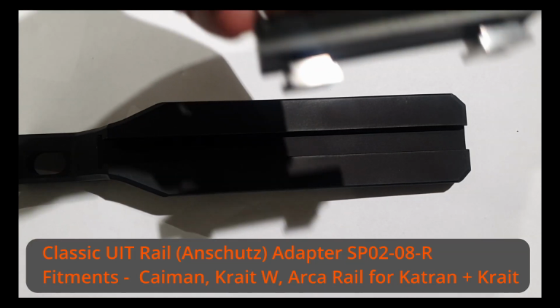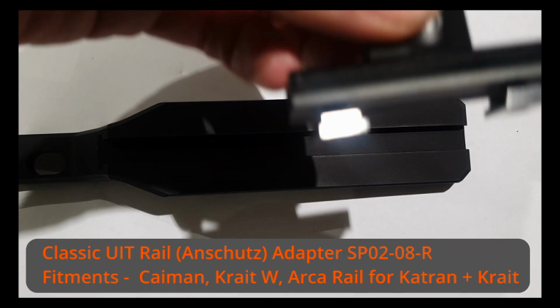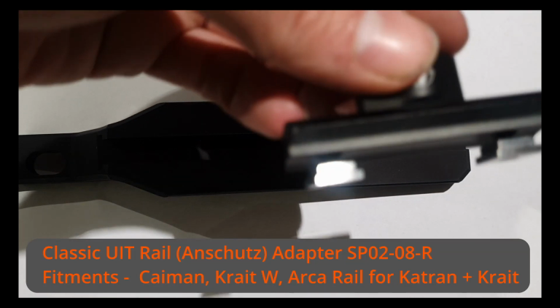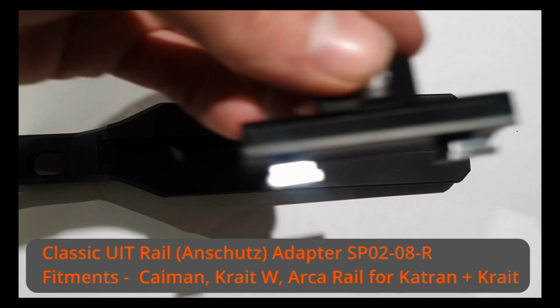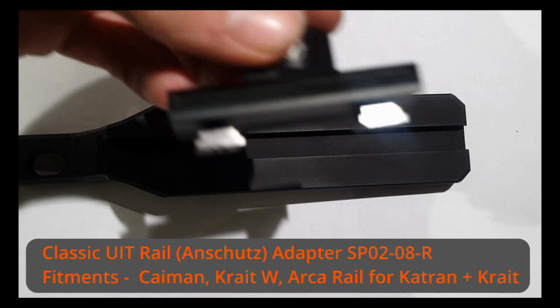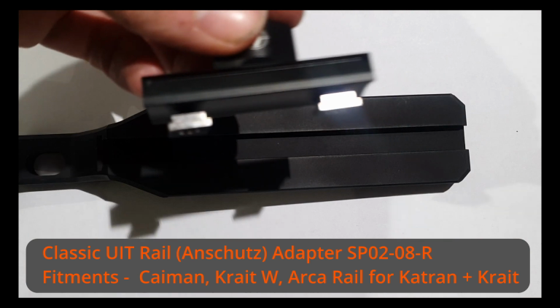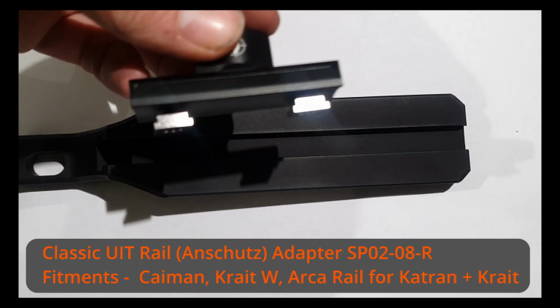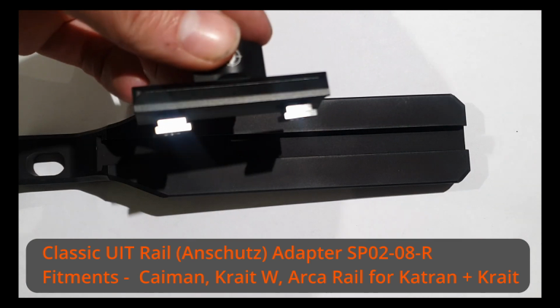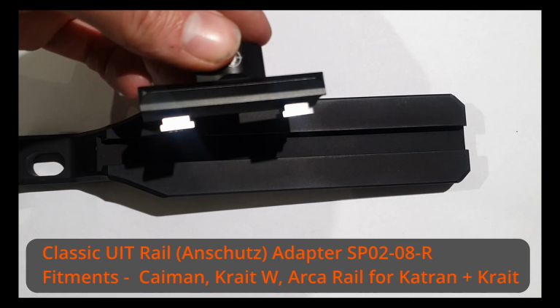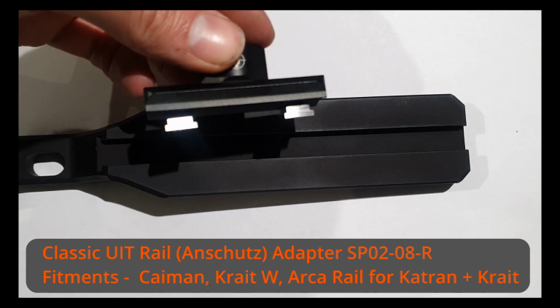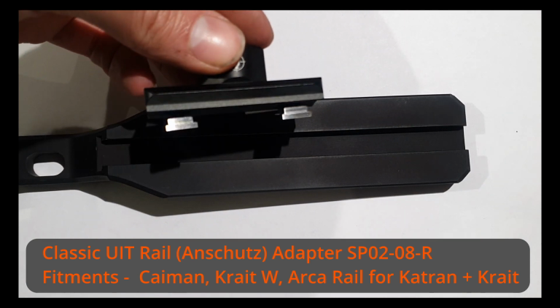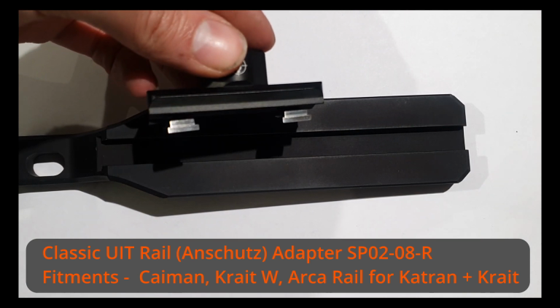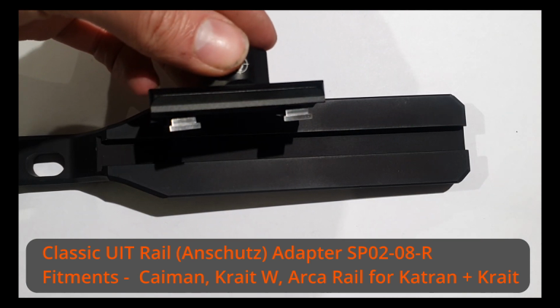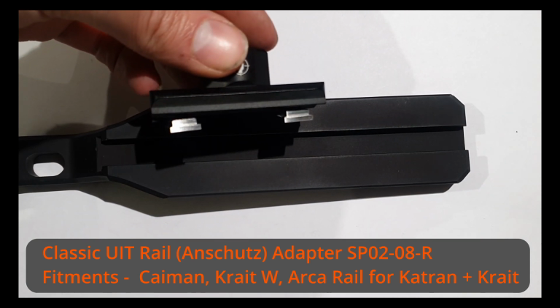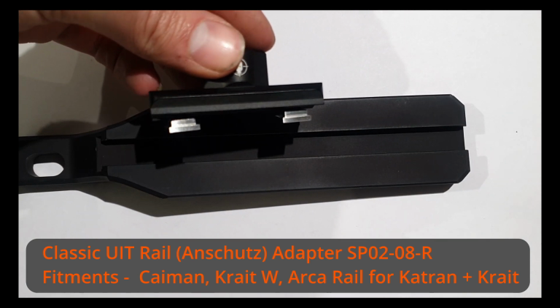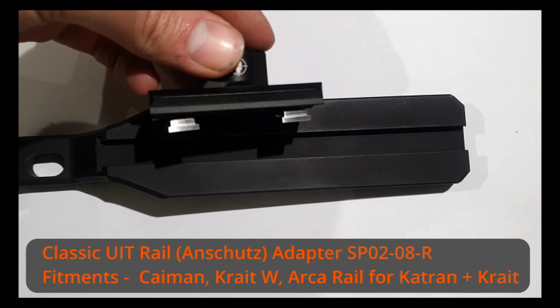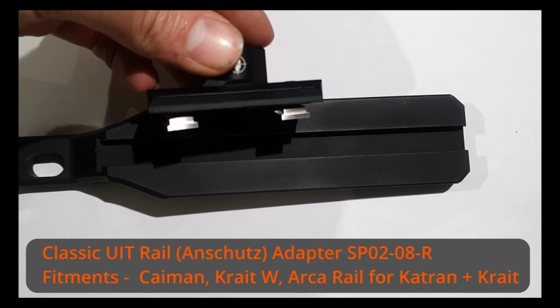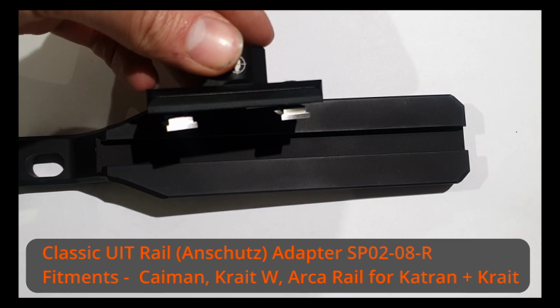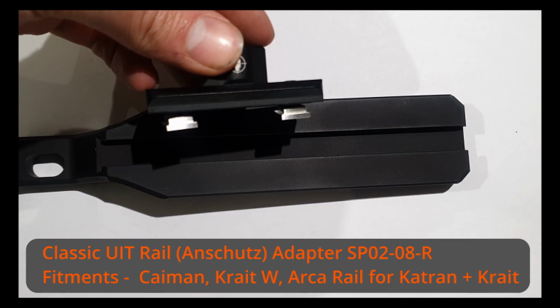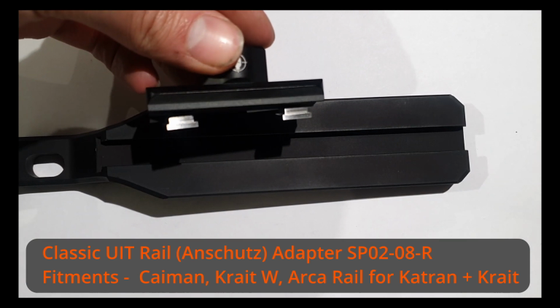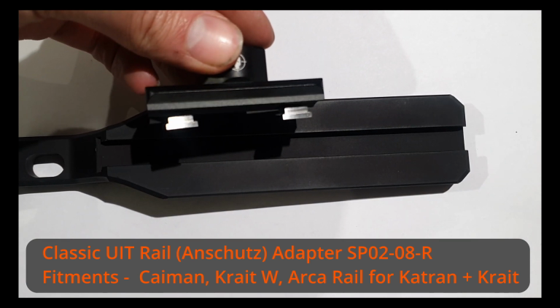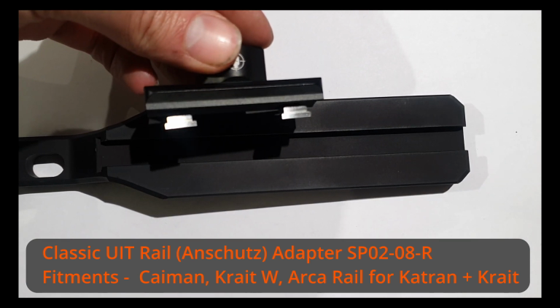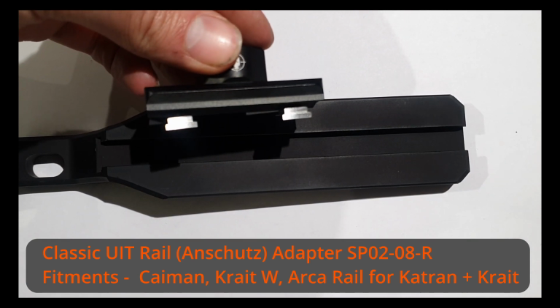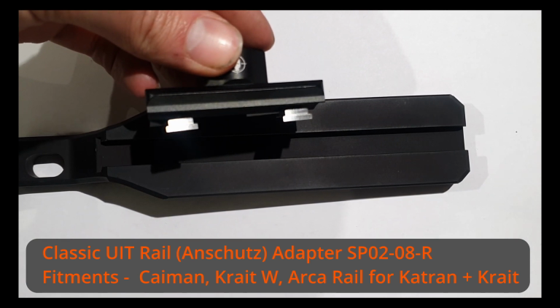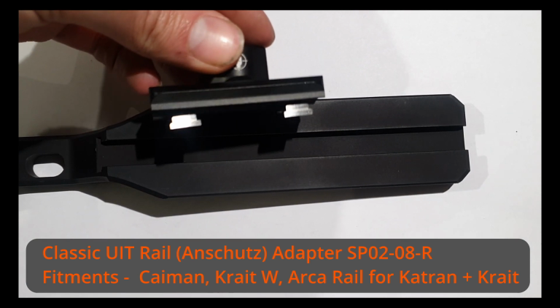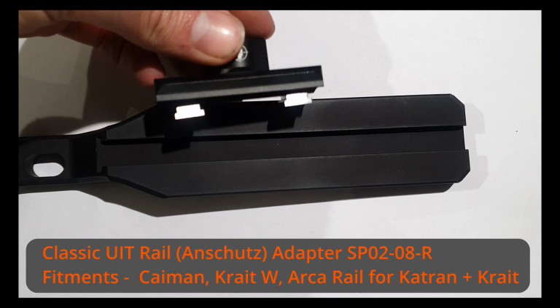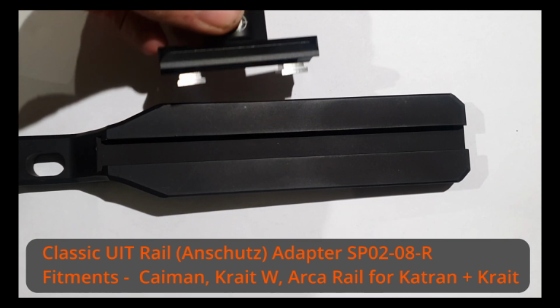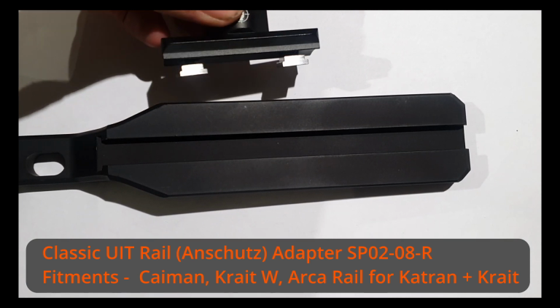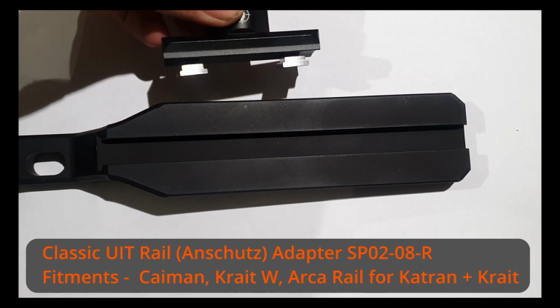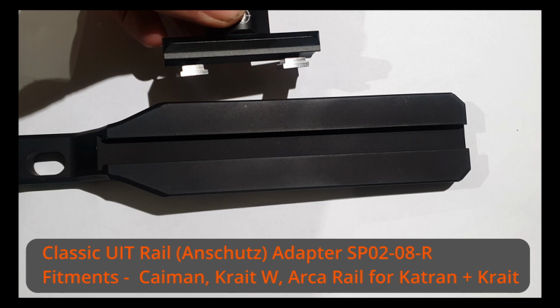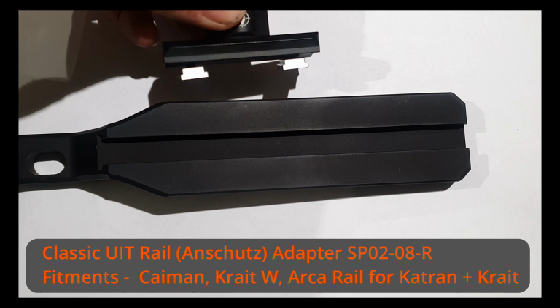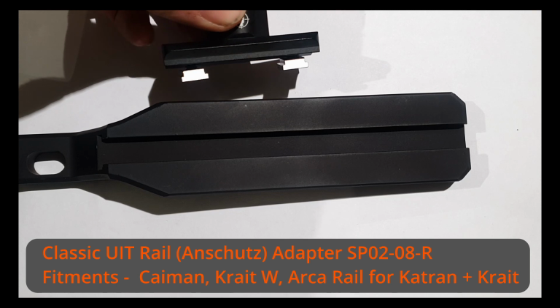Welcome to this quick guide to the Air Max Spartan shooting supports. We will start off with a brief look at the adapters.